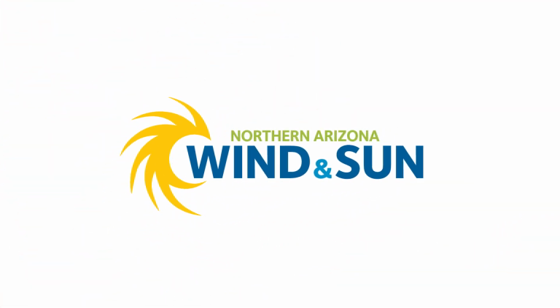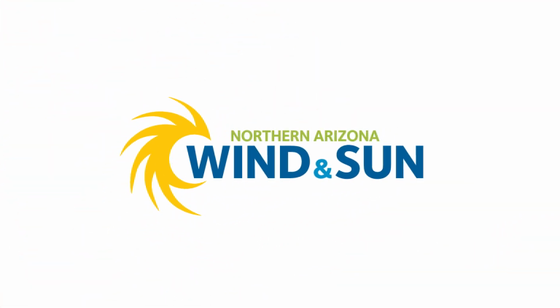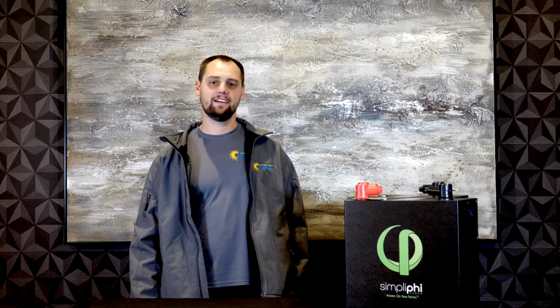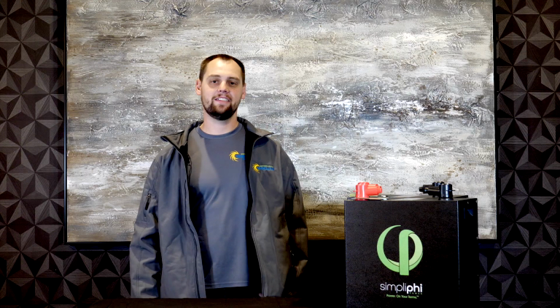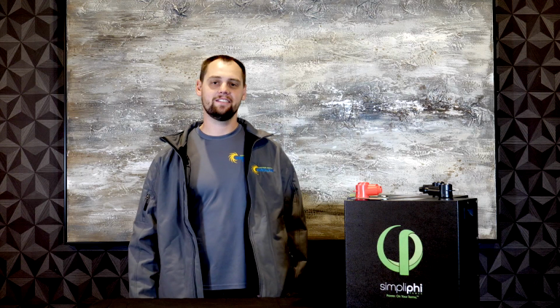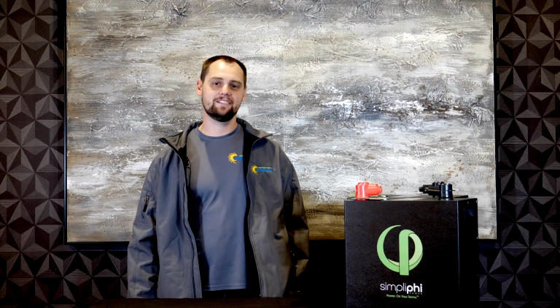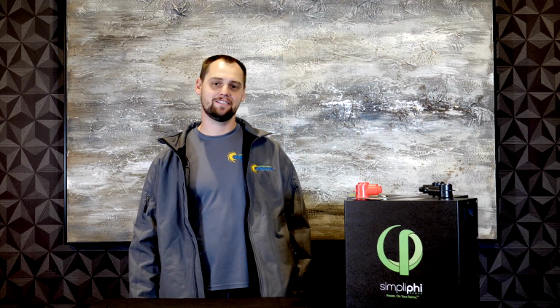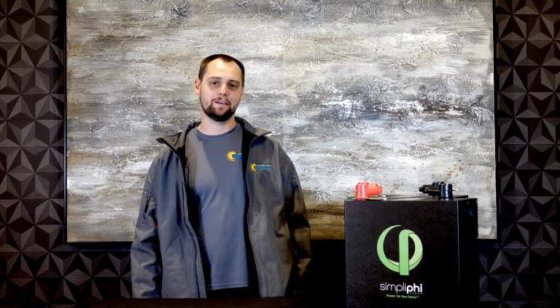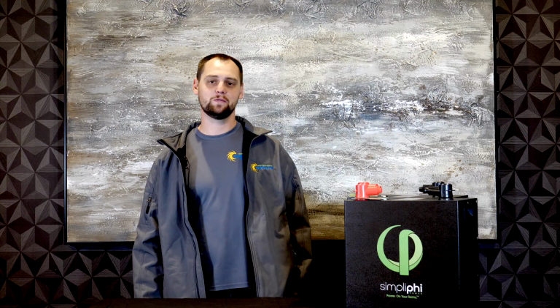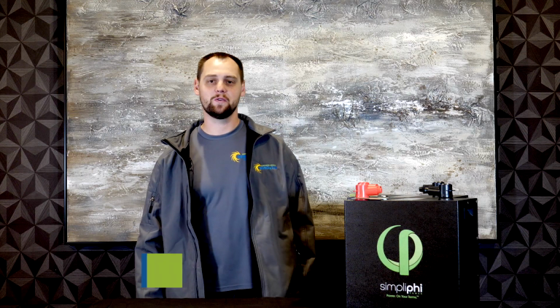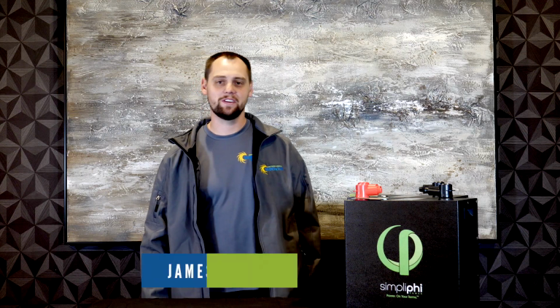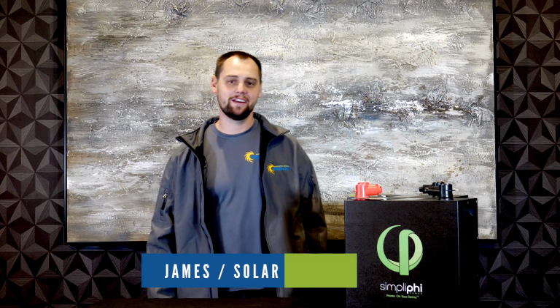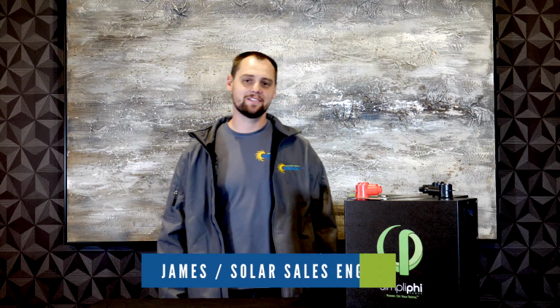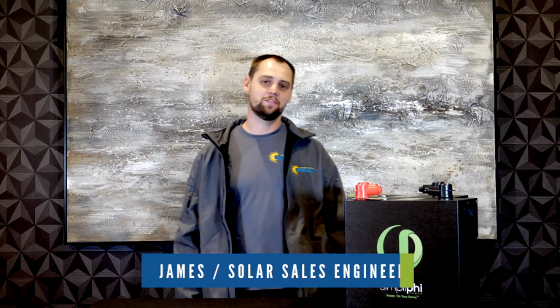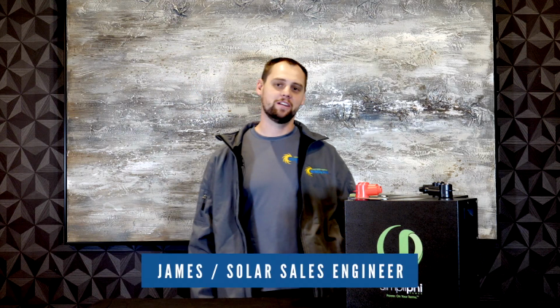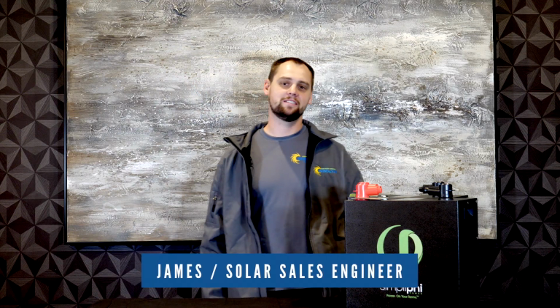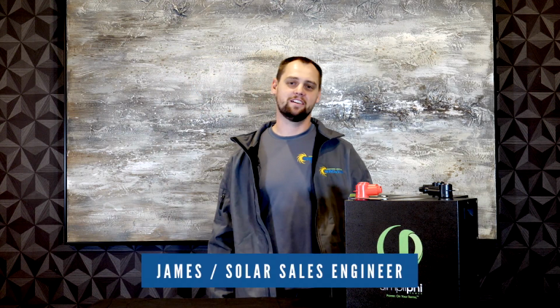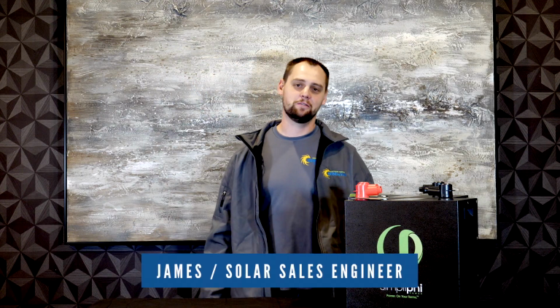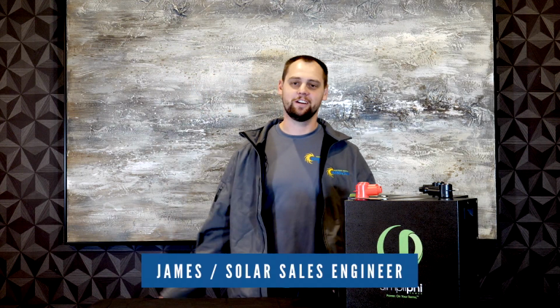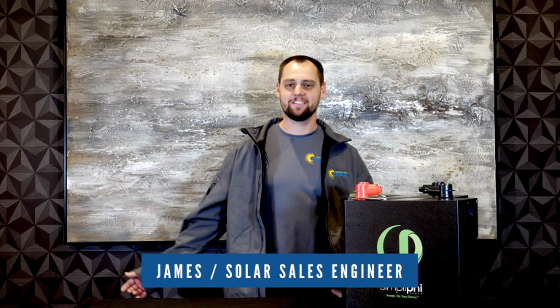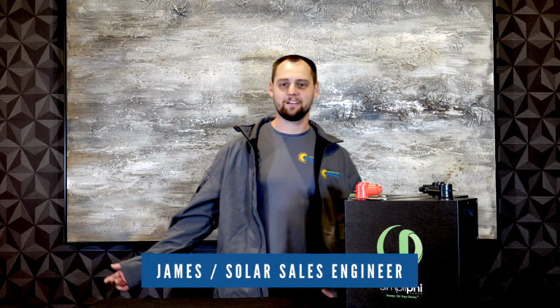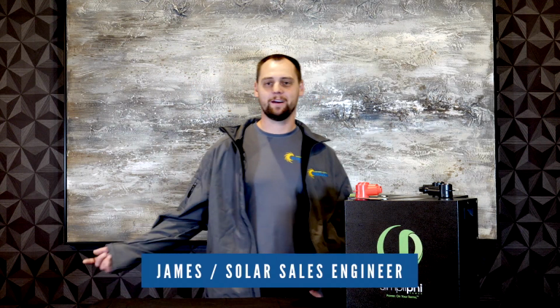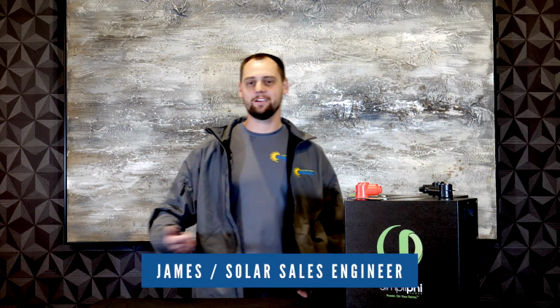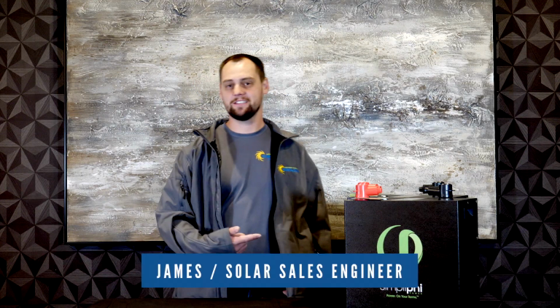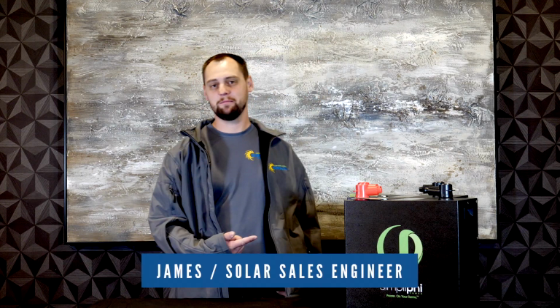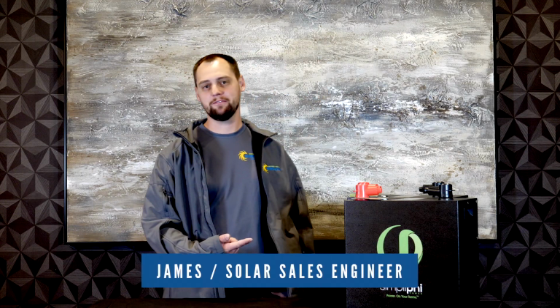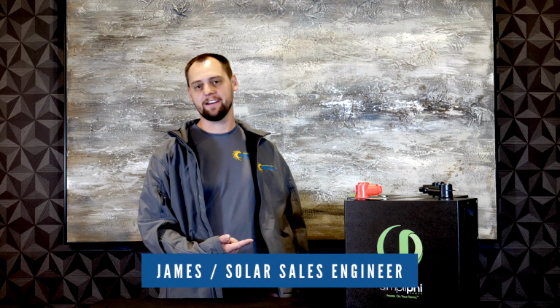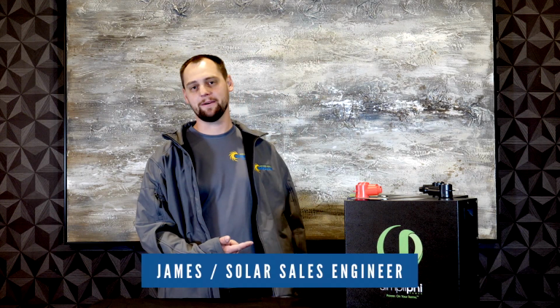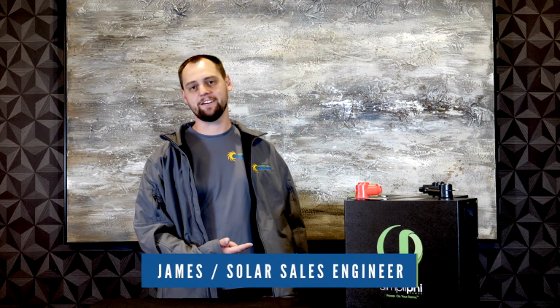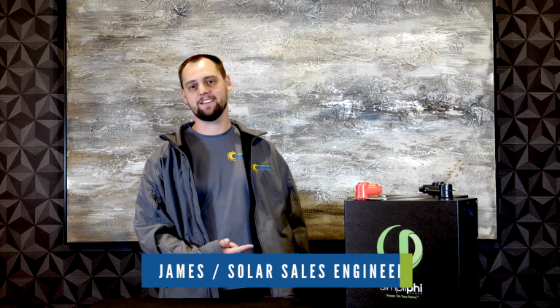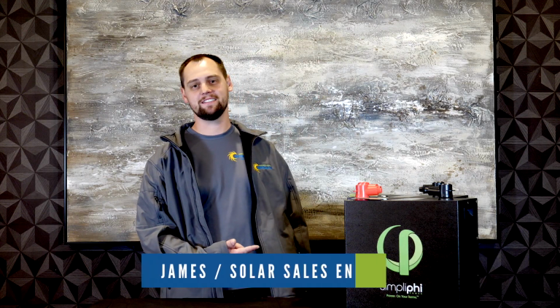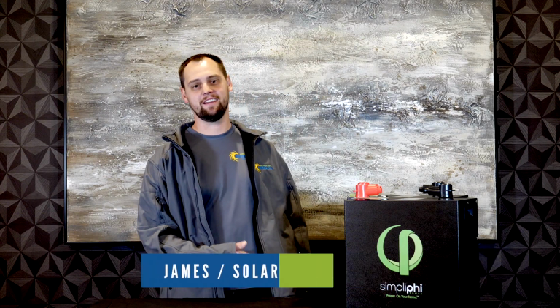Hi there, this is James with Northern Arizona Wind & Sun. We're here to talk about Simplify batteries today.